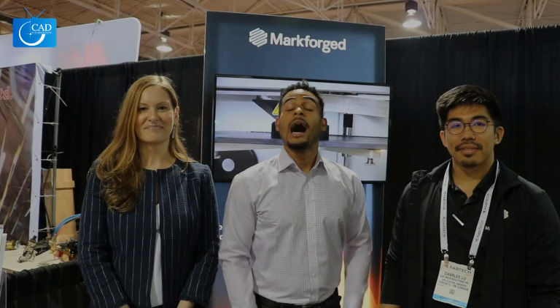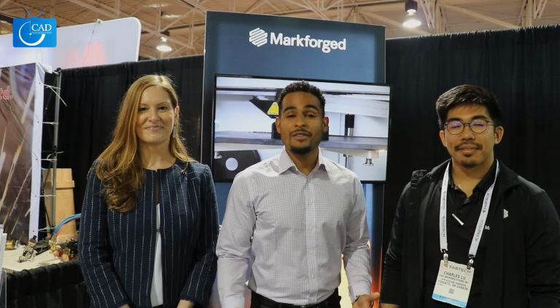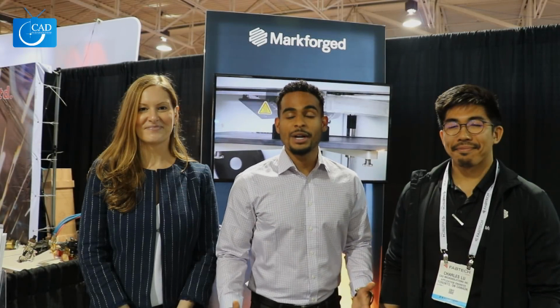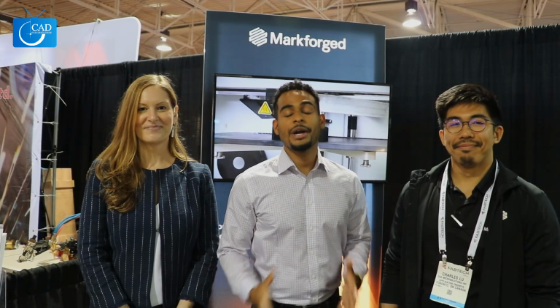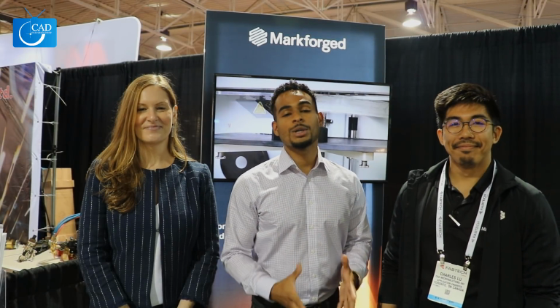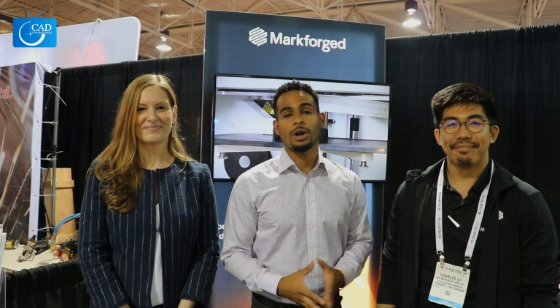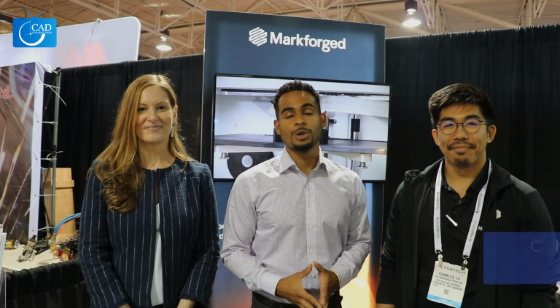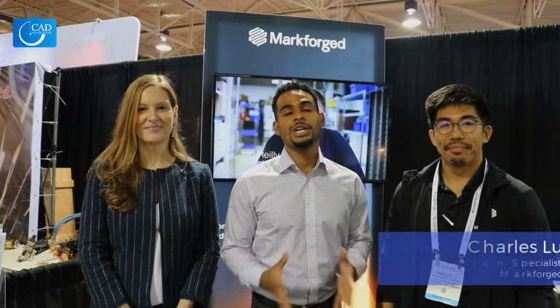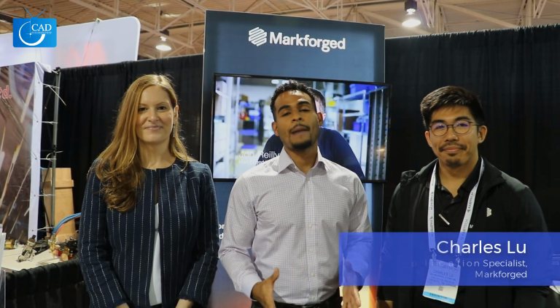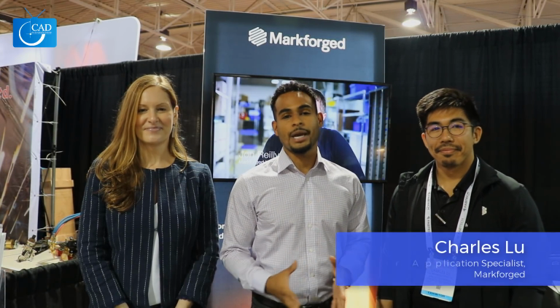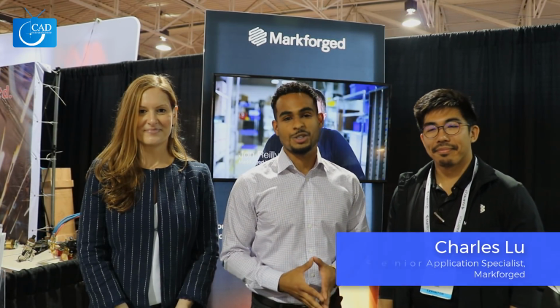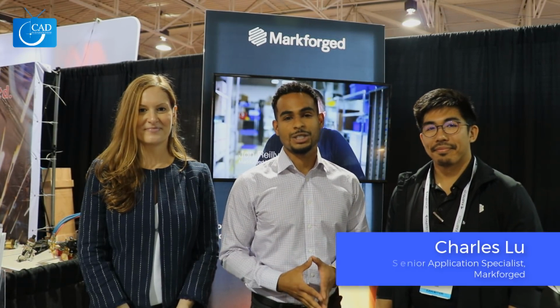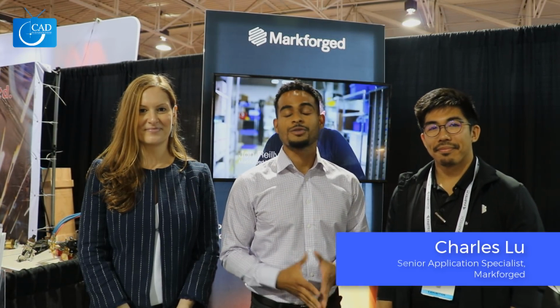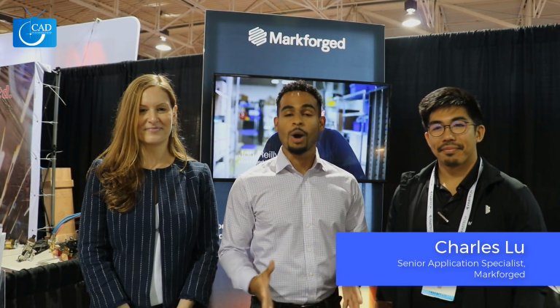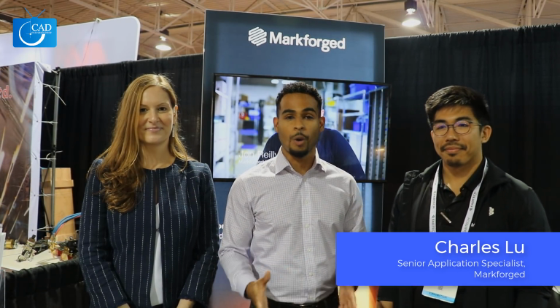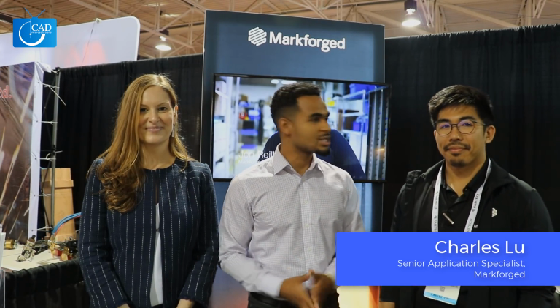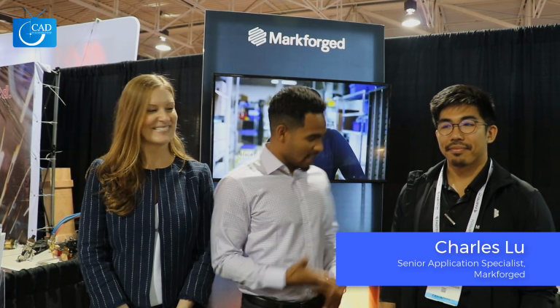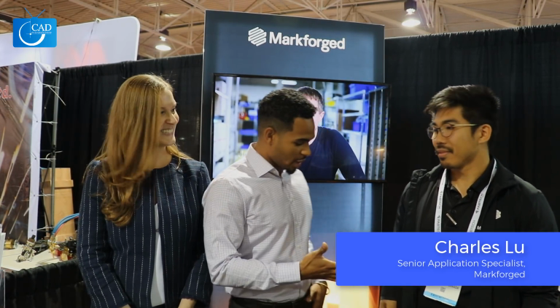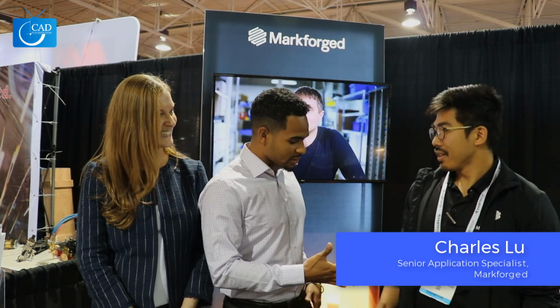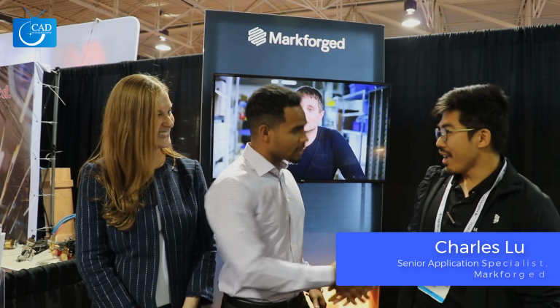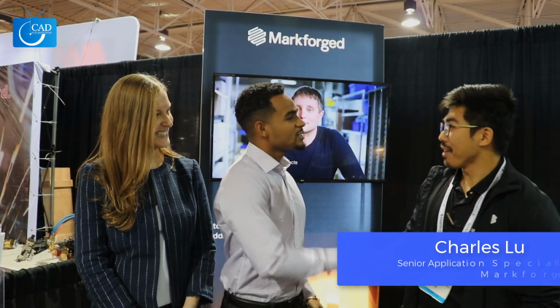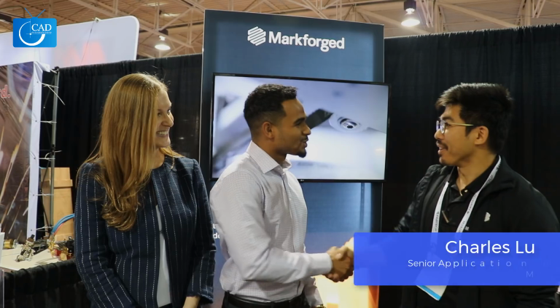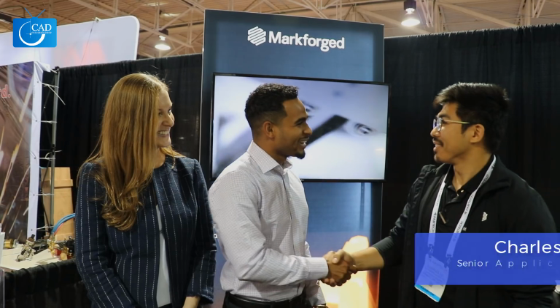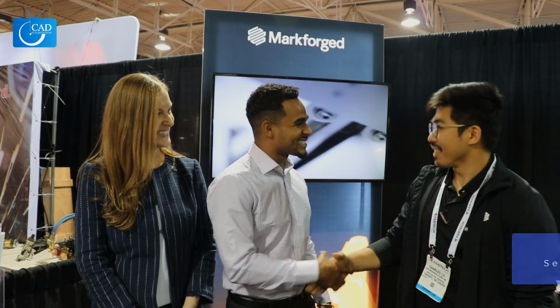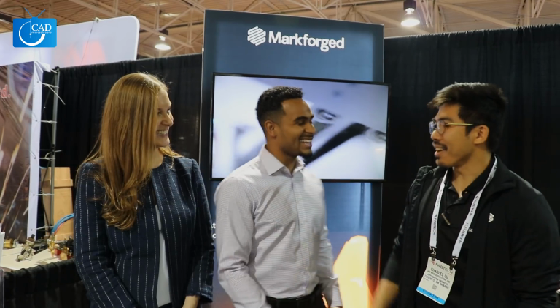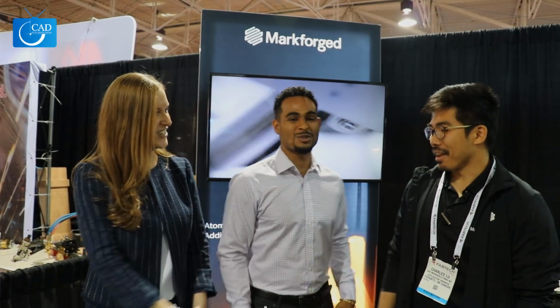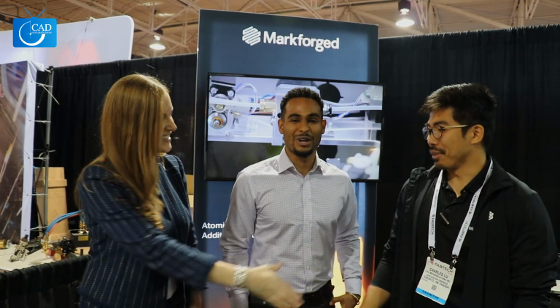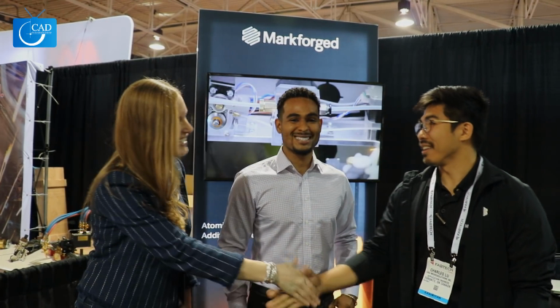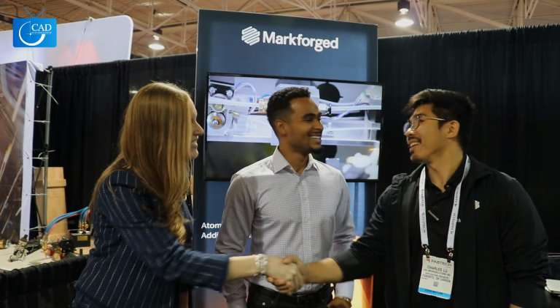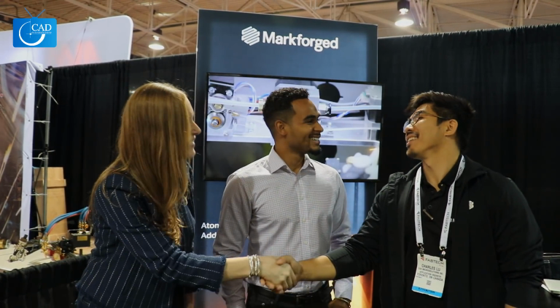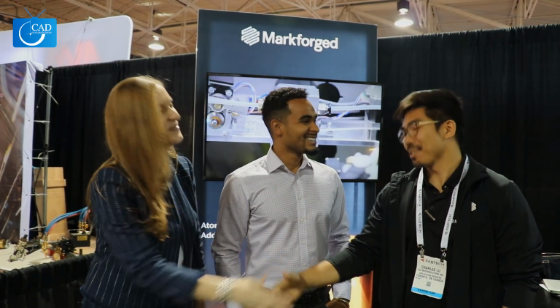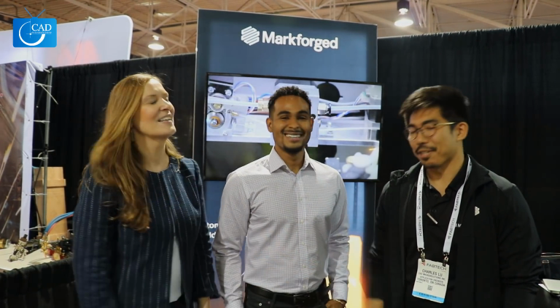We're here with Charles Lewis, senior application specialist for Markforged. Hi Charles, thanks for joining us today. Nice to meet you.